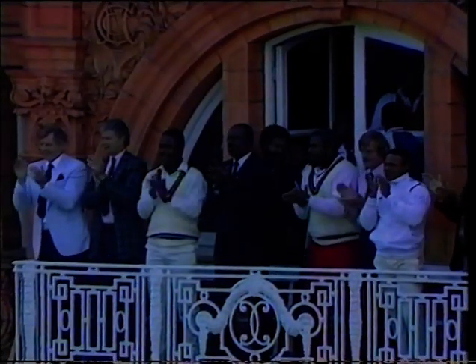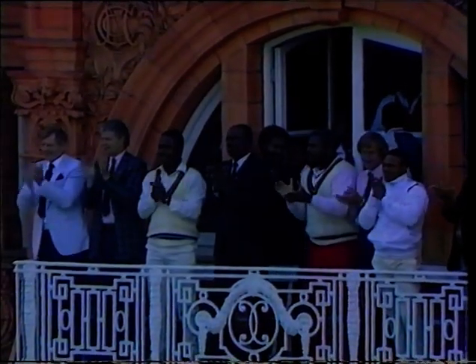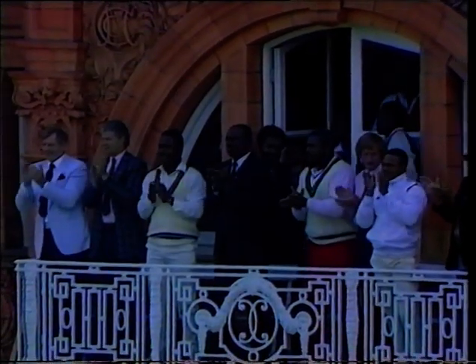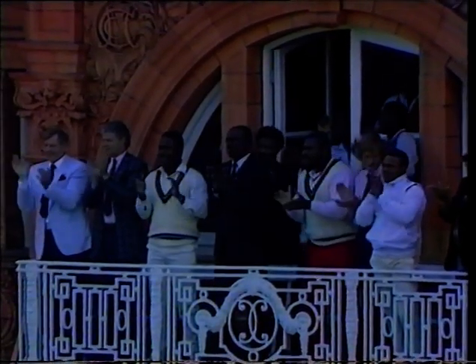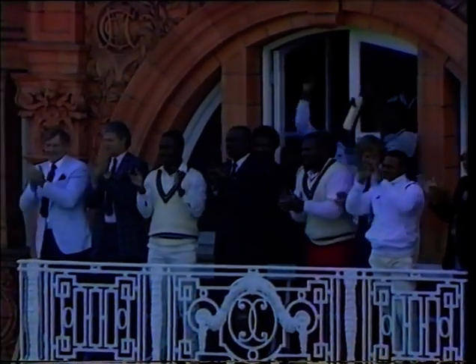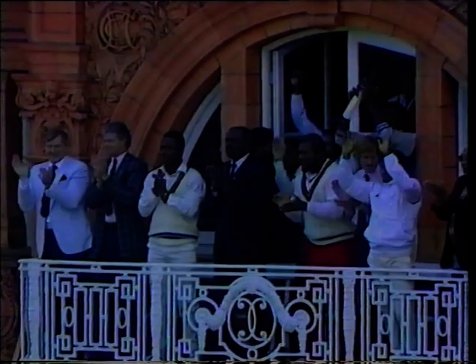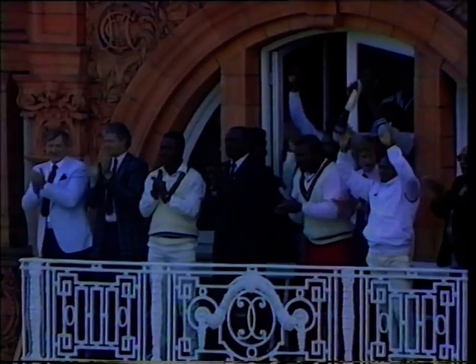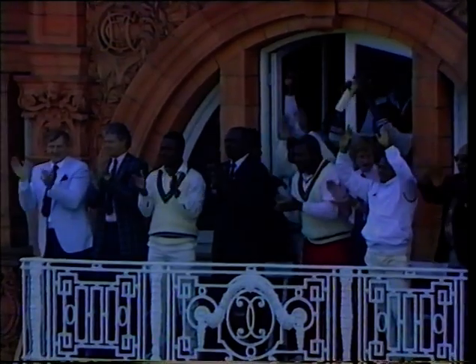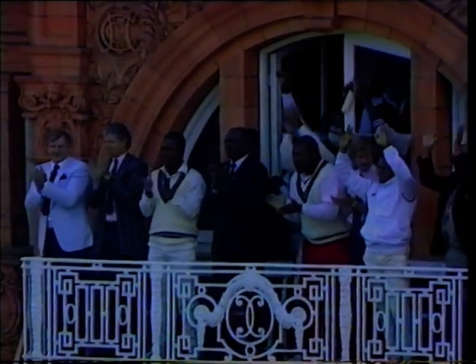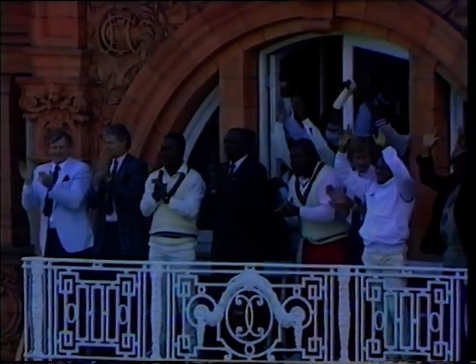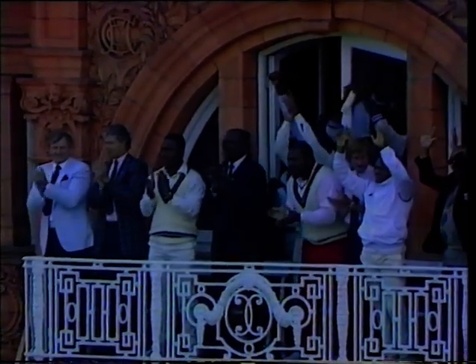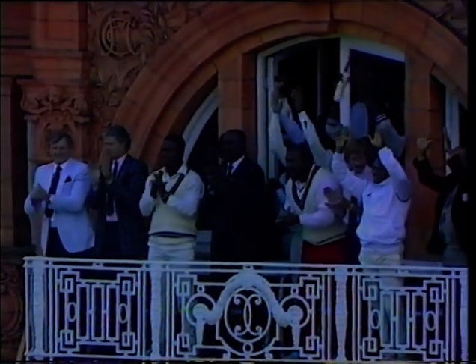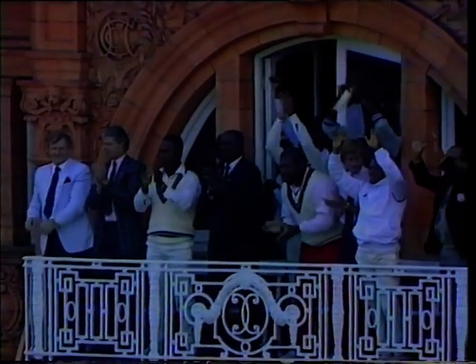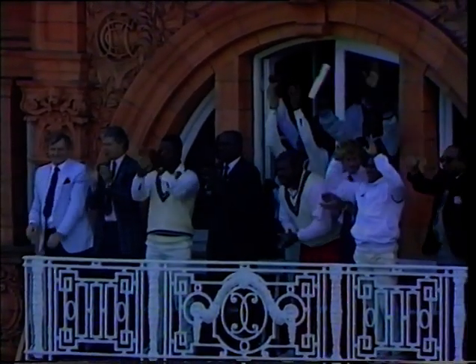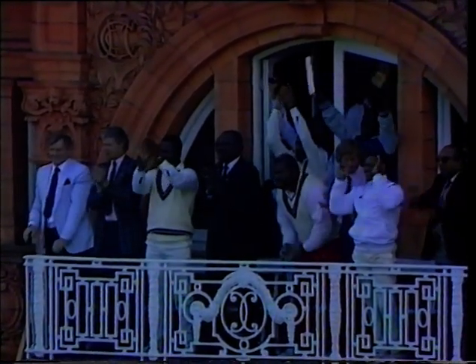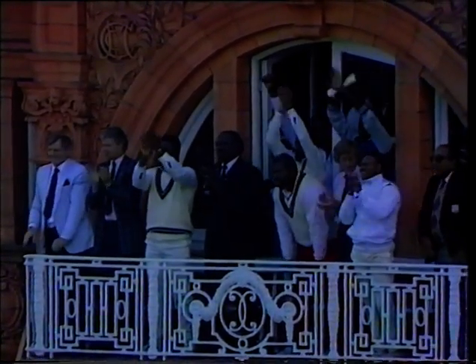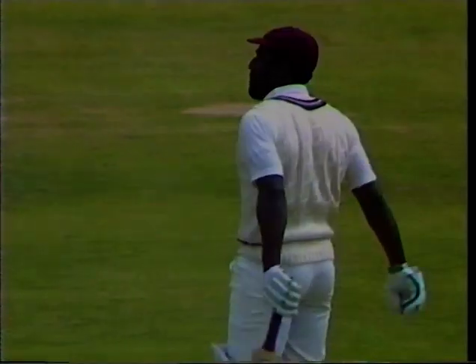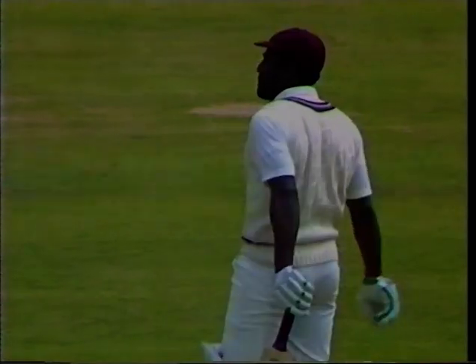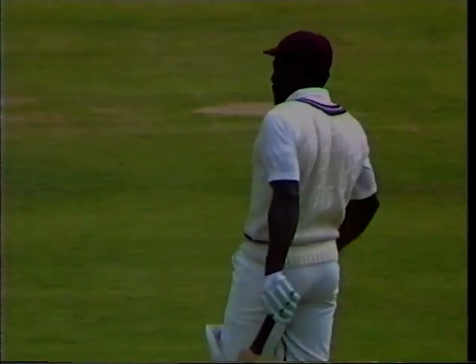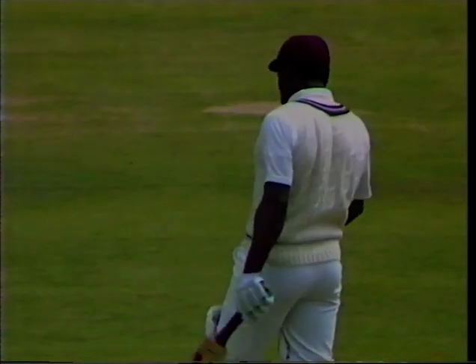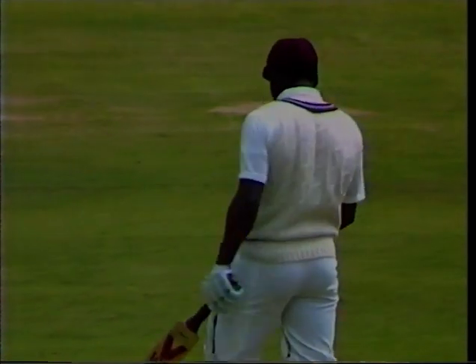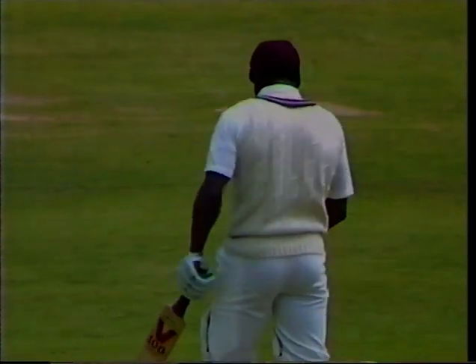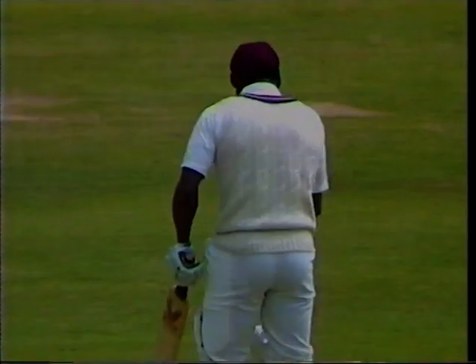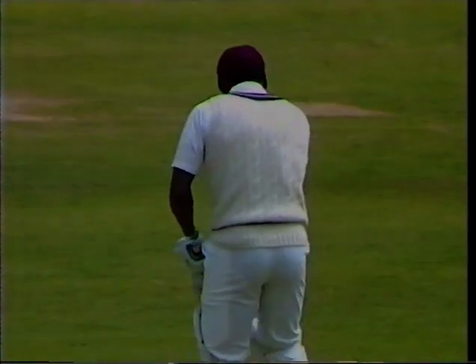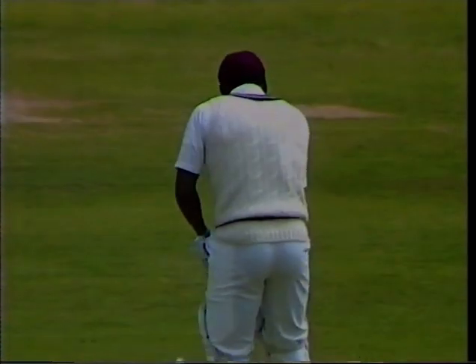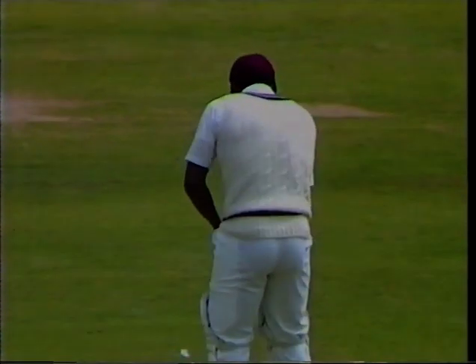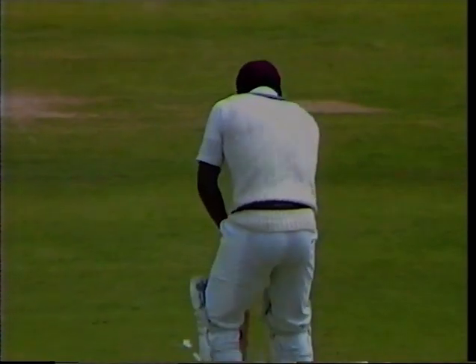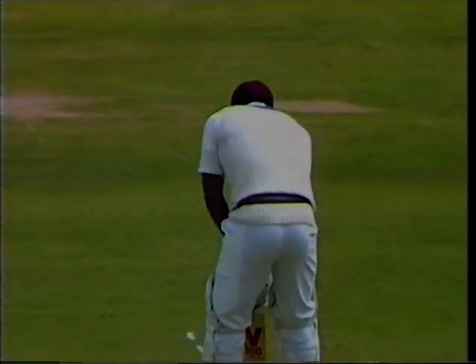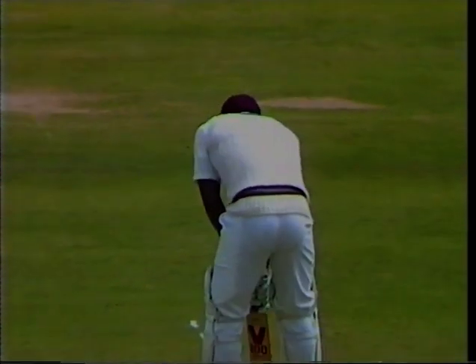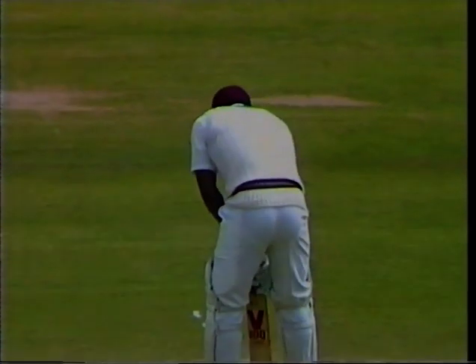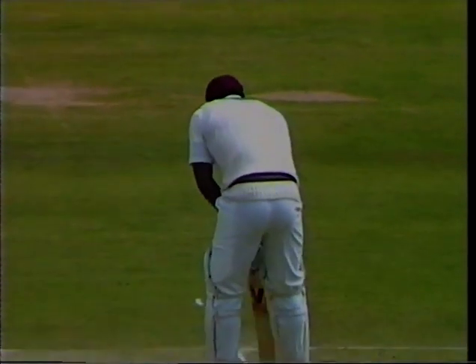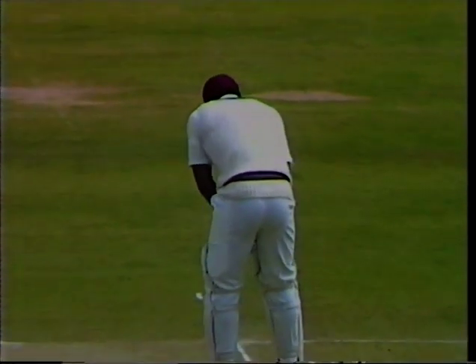Applause from the crowd for Gordon Greenidge's magnificent century.